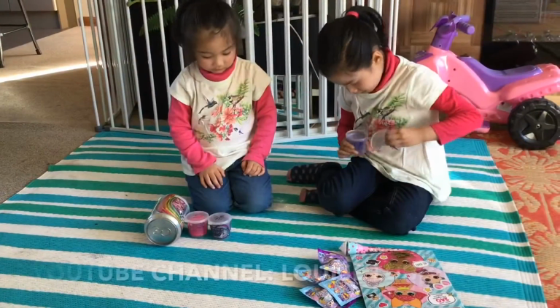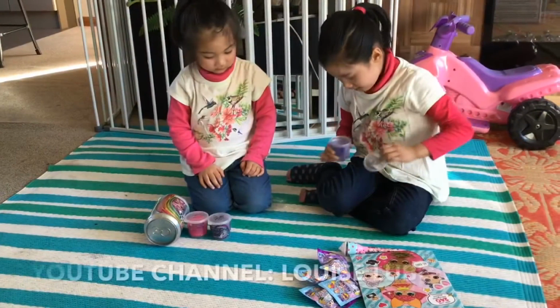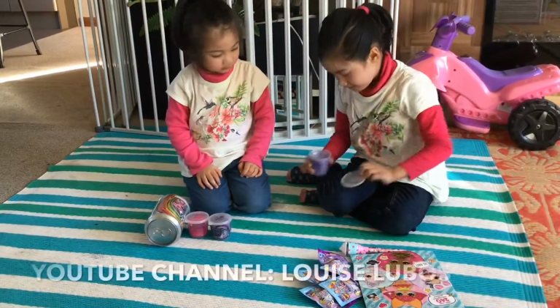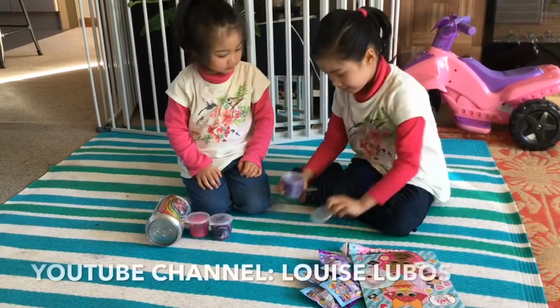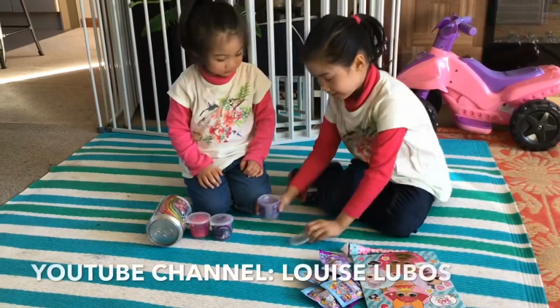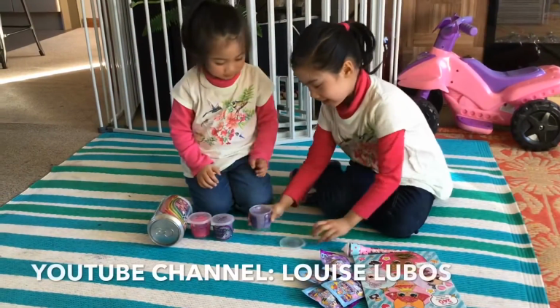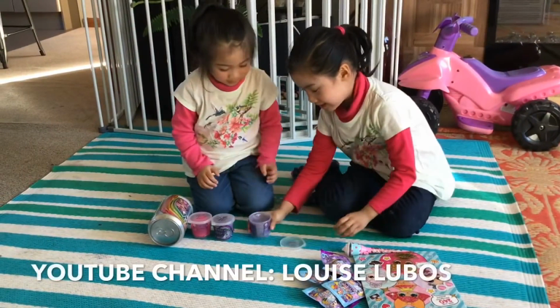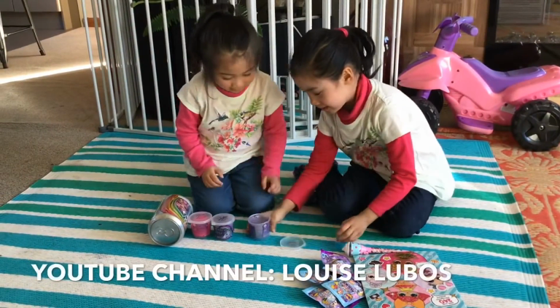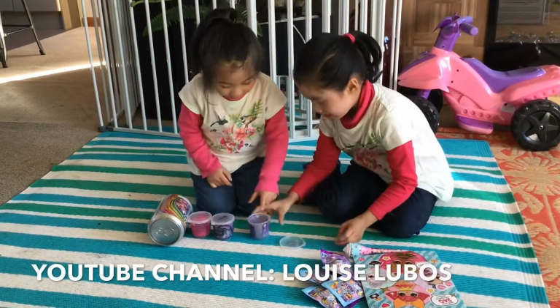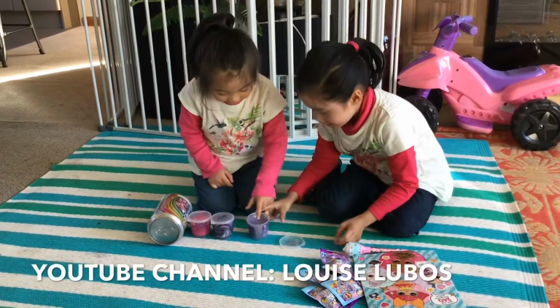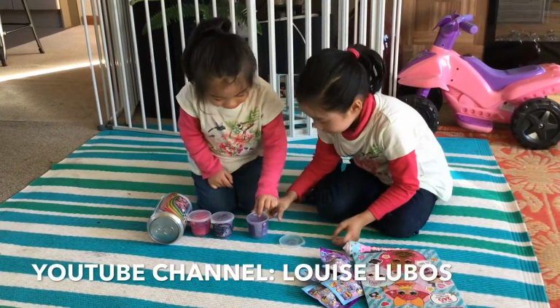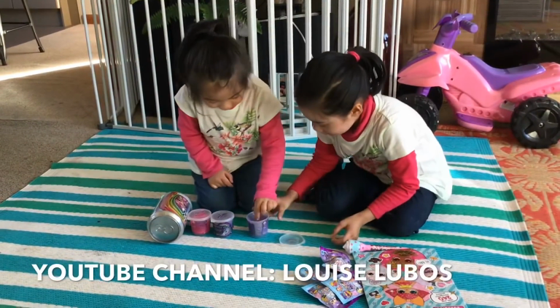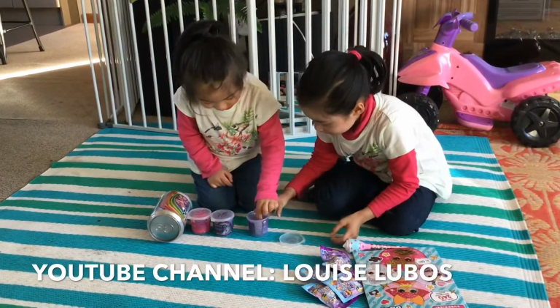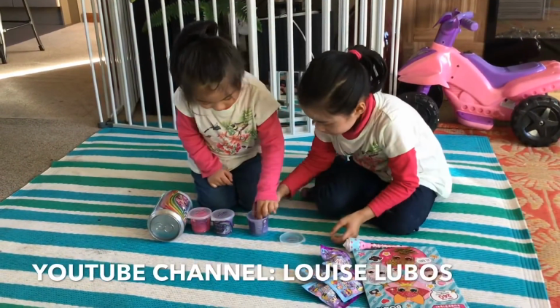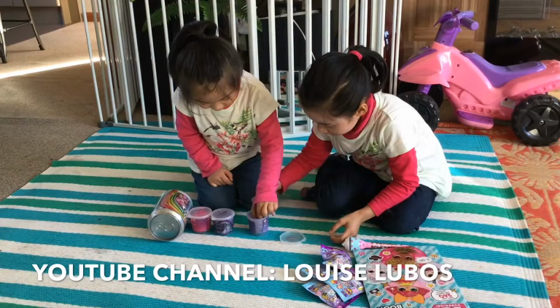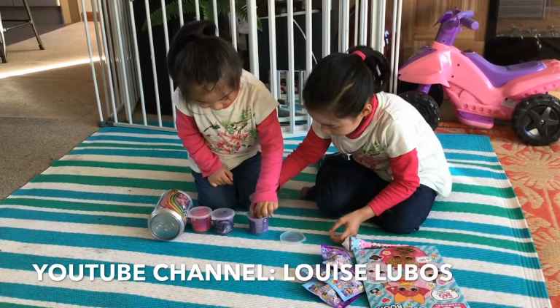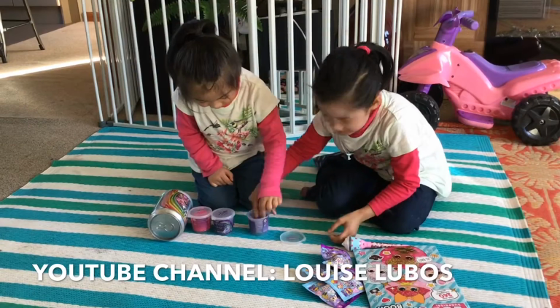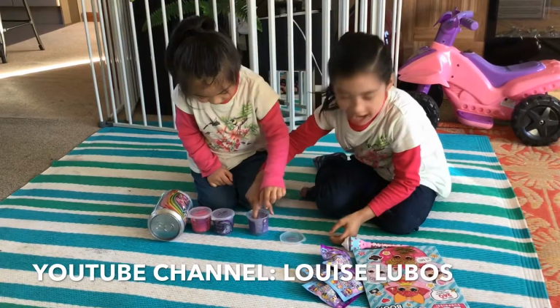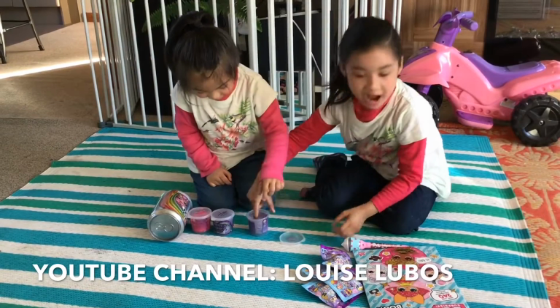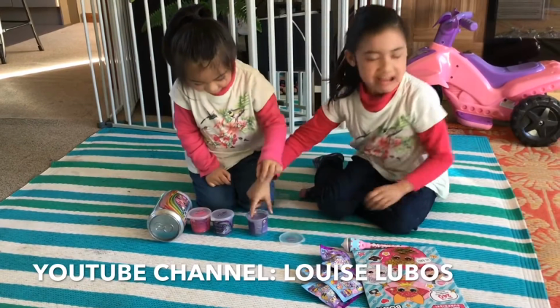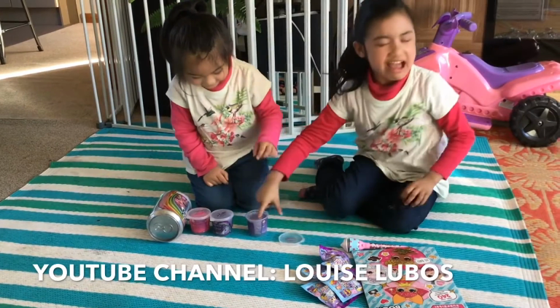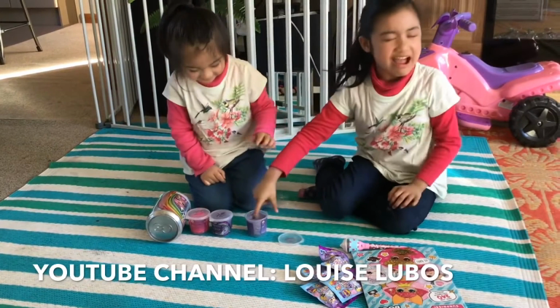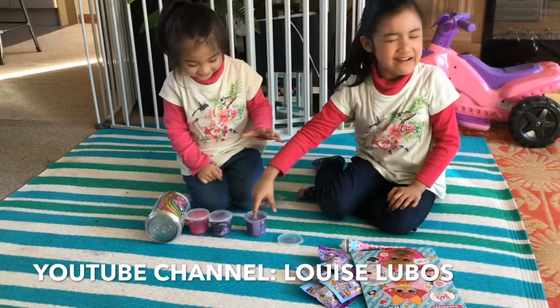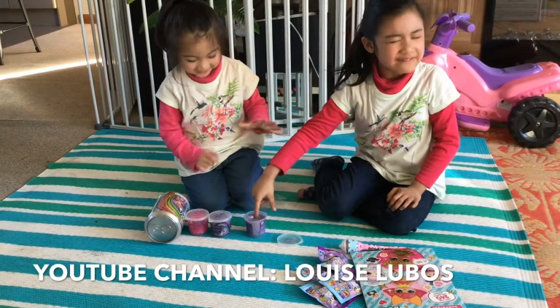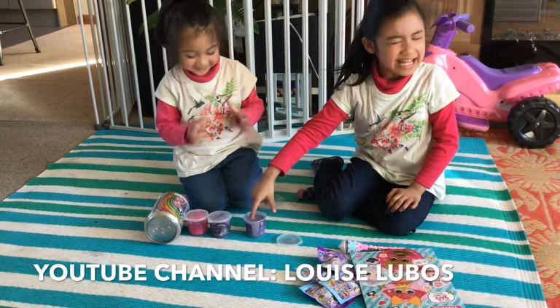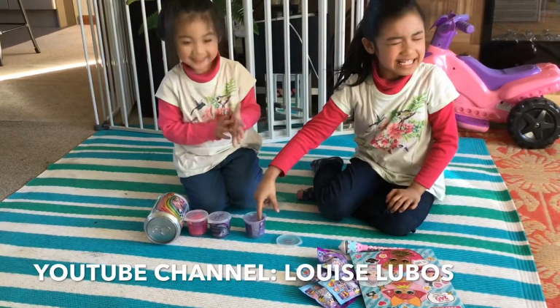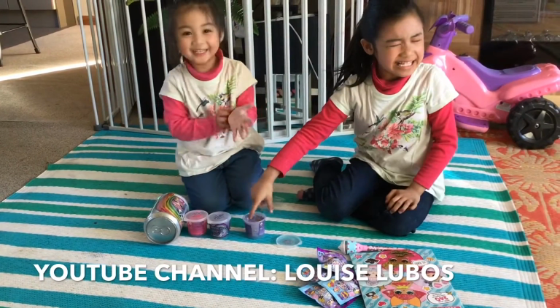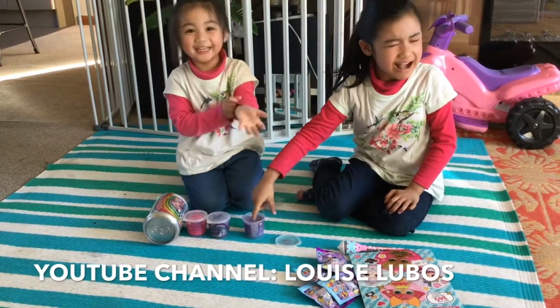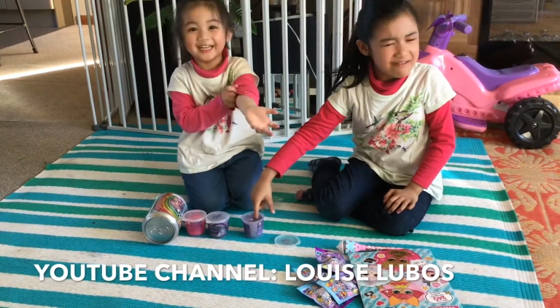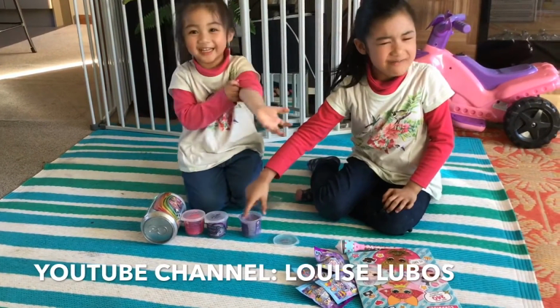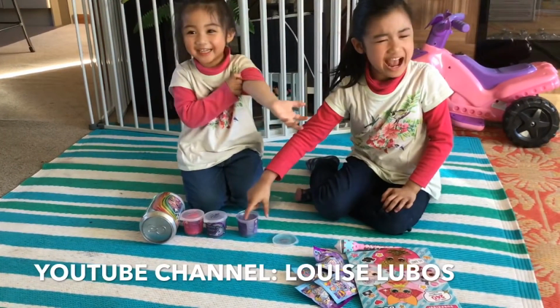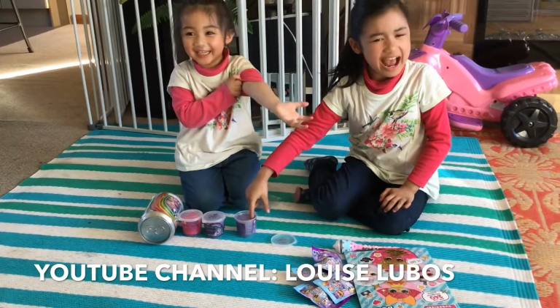Oh, got it. Unicorn glue it. Oh, ew, it feels so wet!